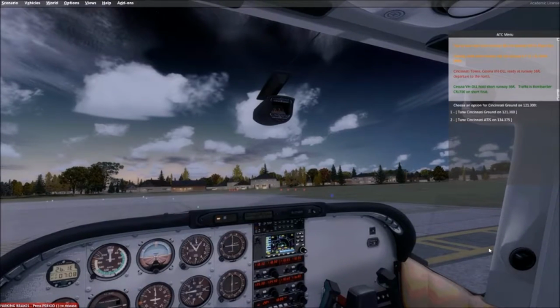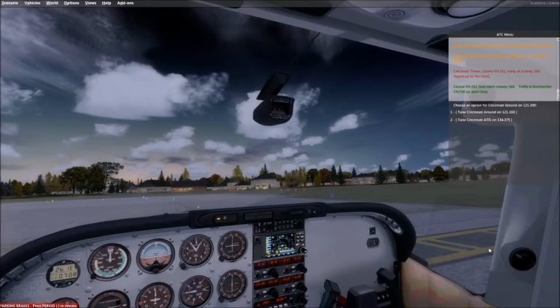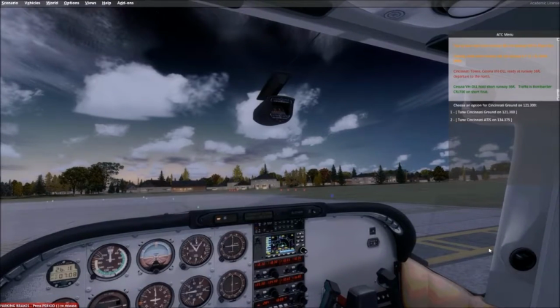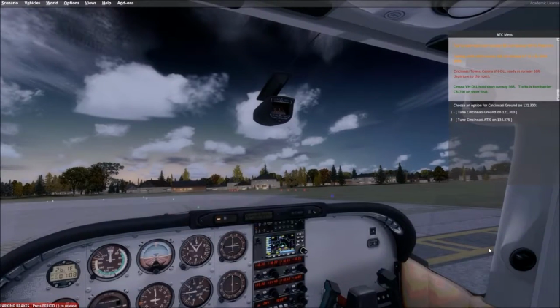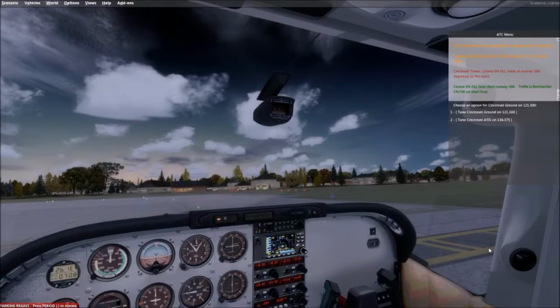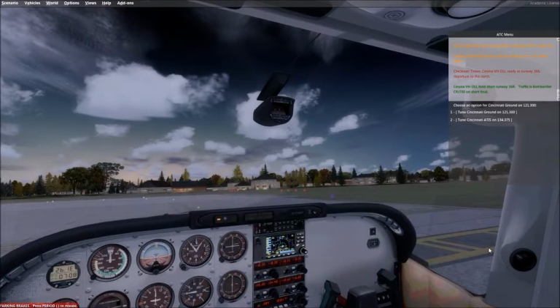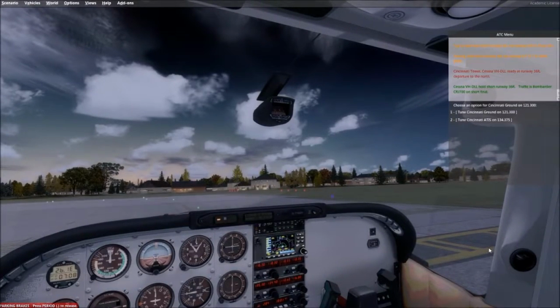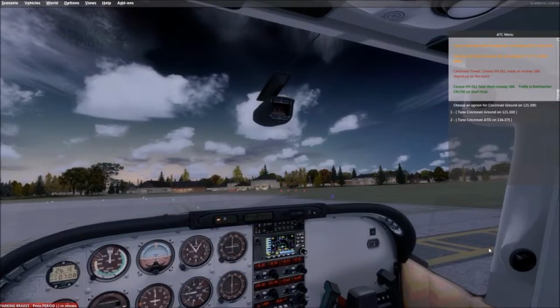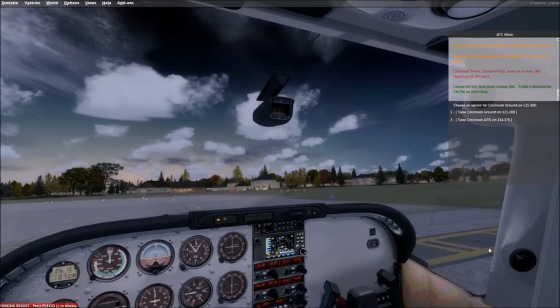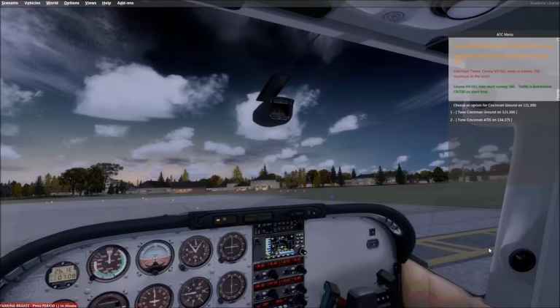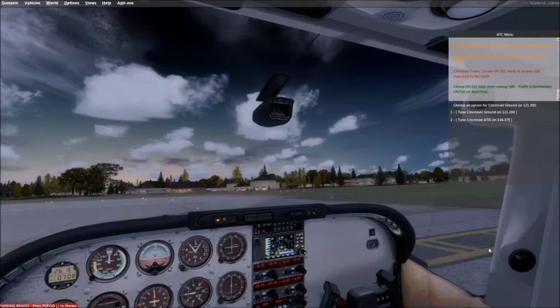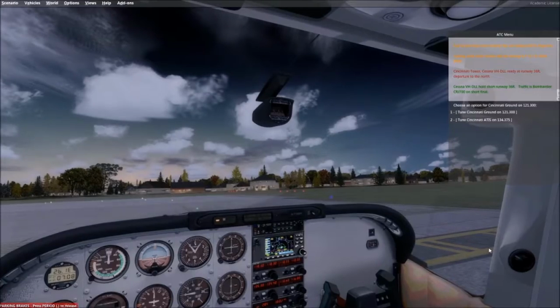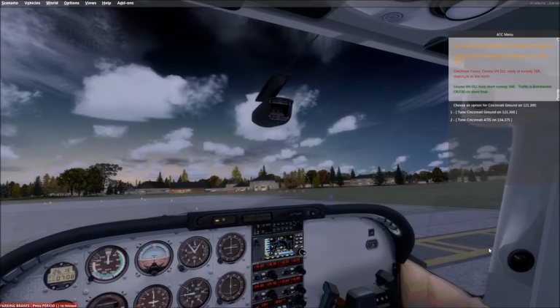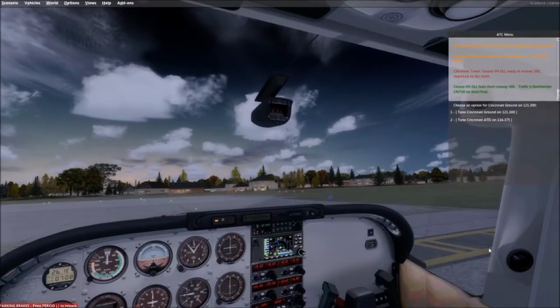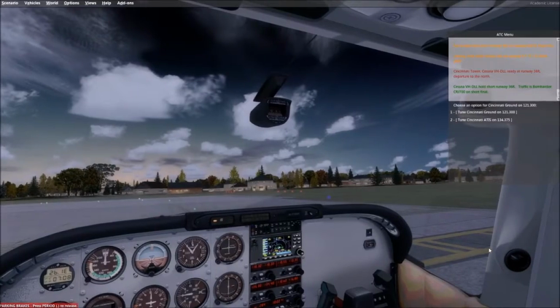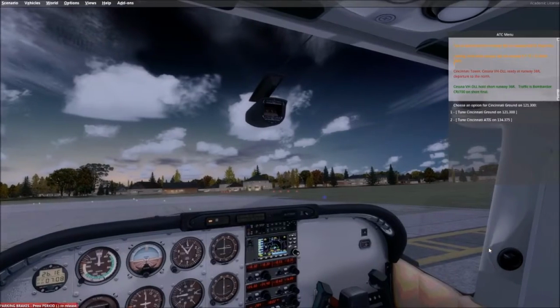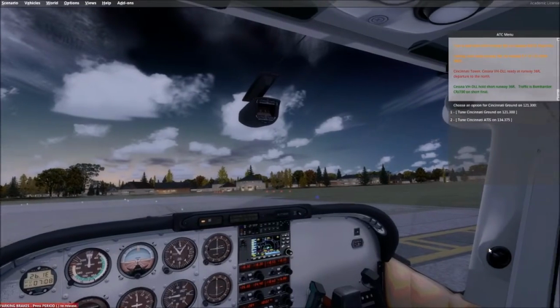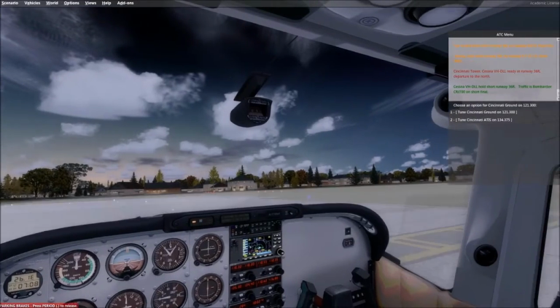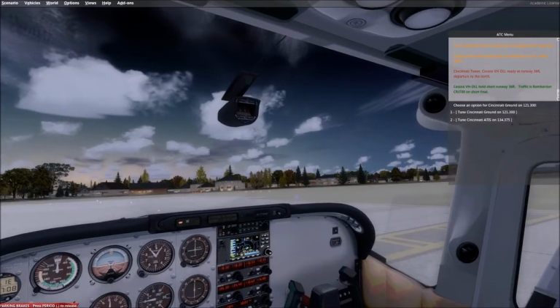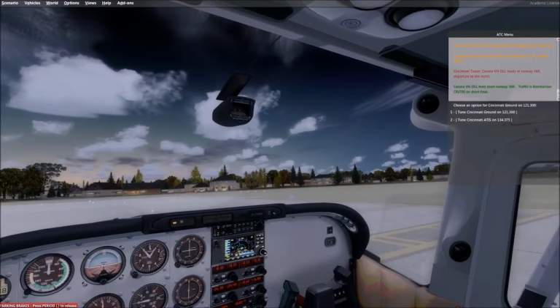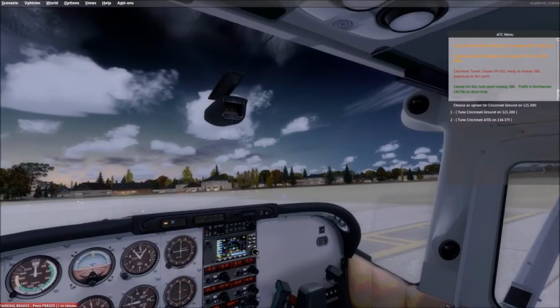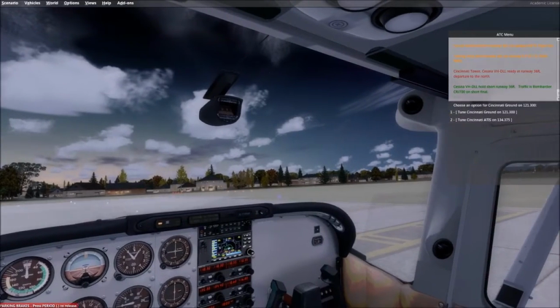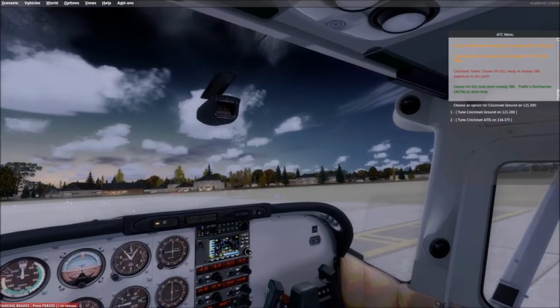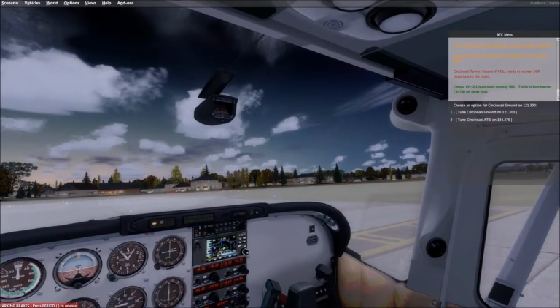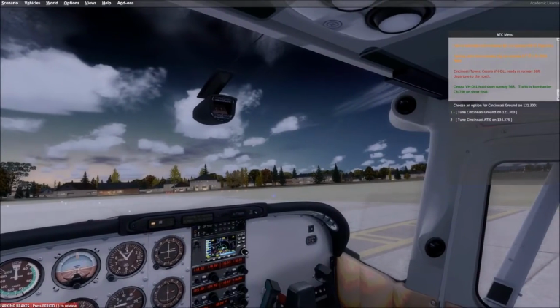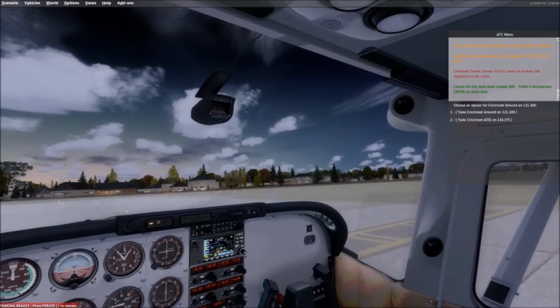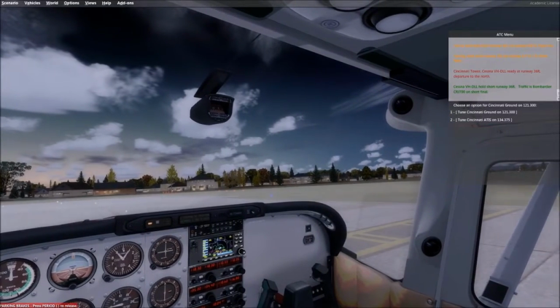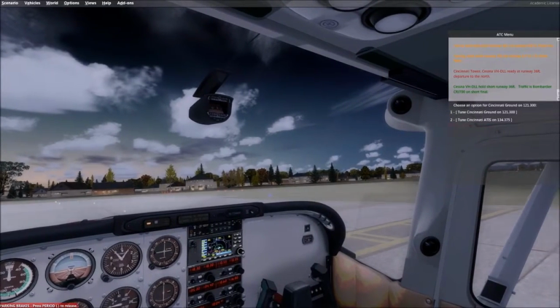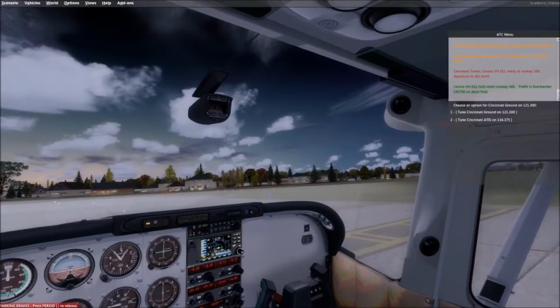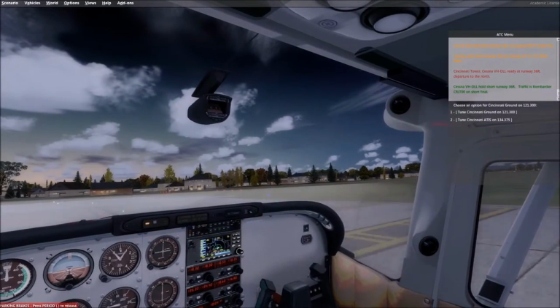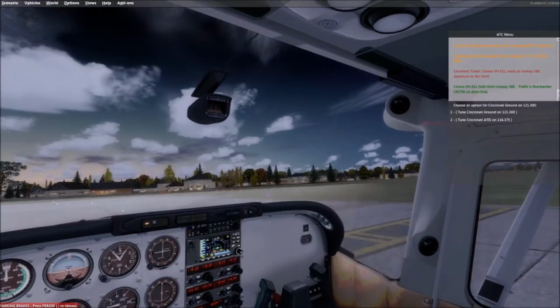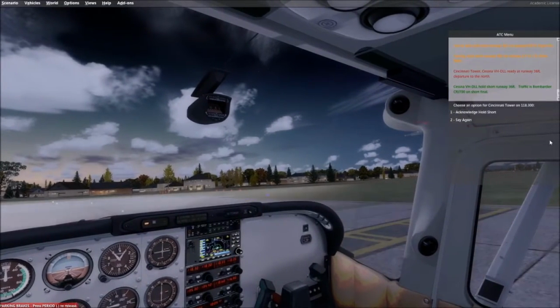They're telling us to hold short of runway 3-6 right, so there must be a plane coming in to land. Yep, I can see its lights.